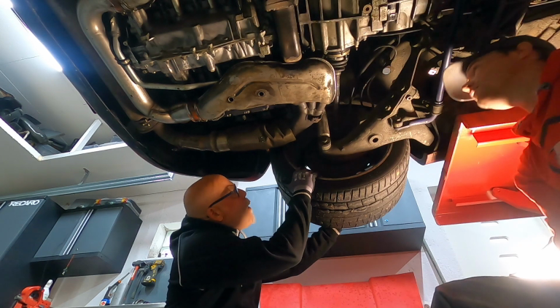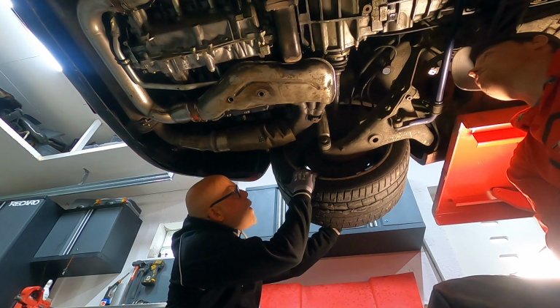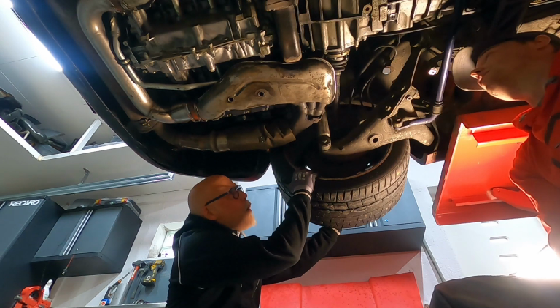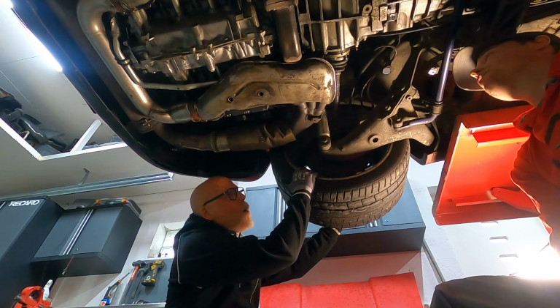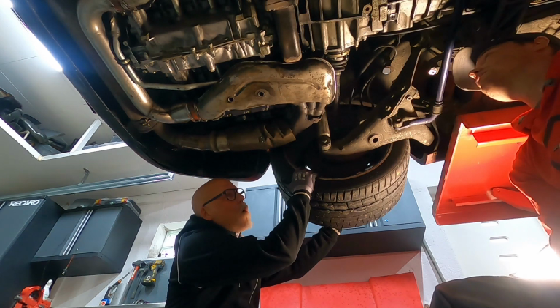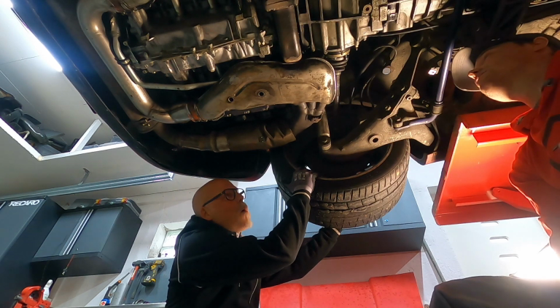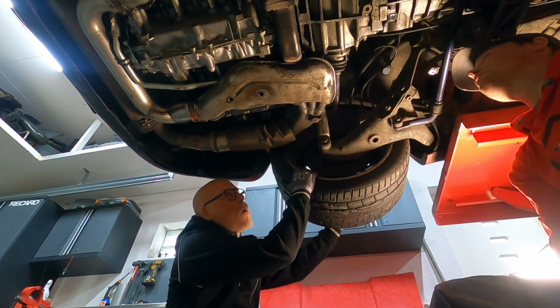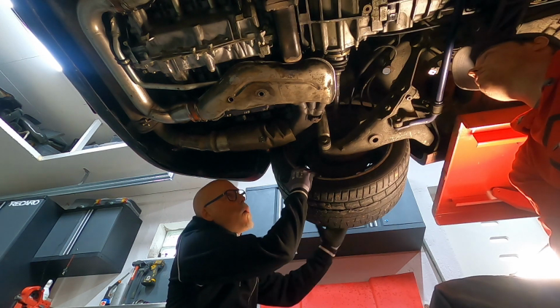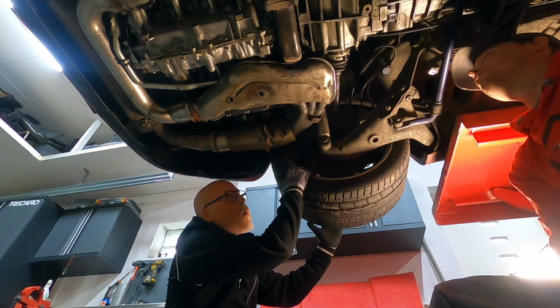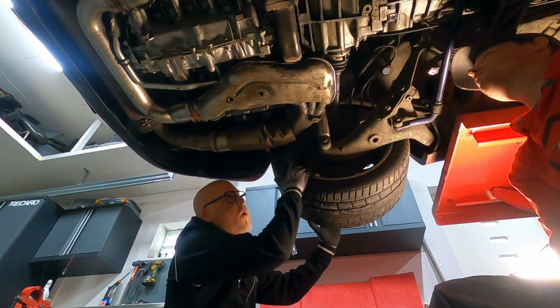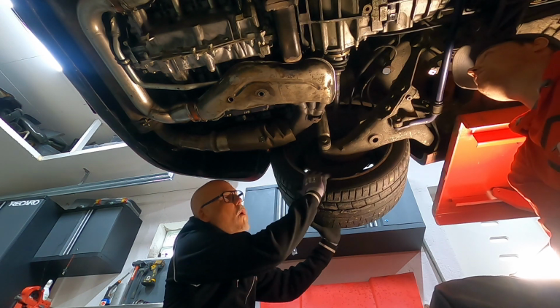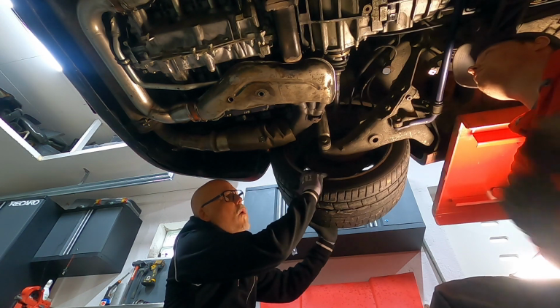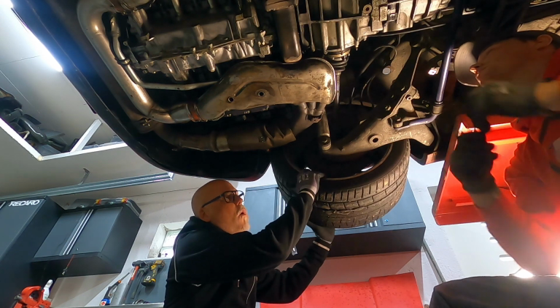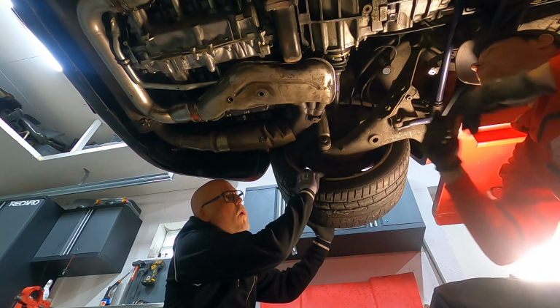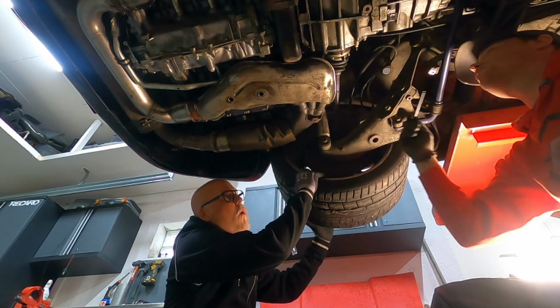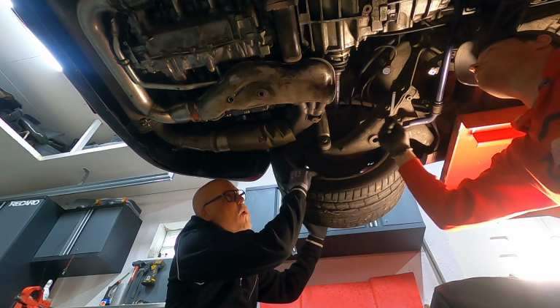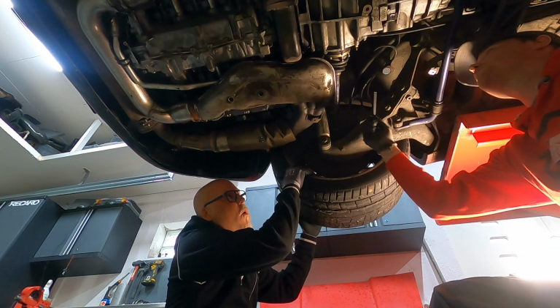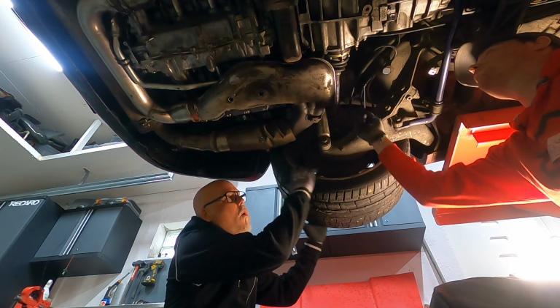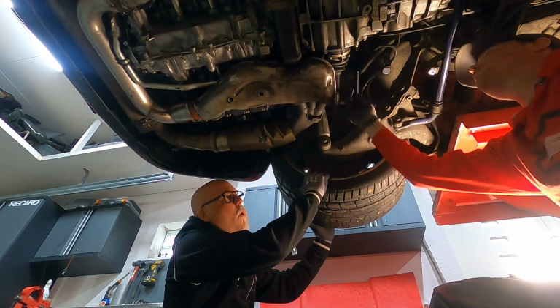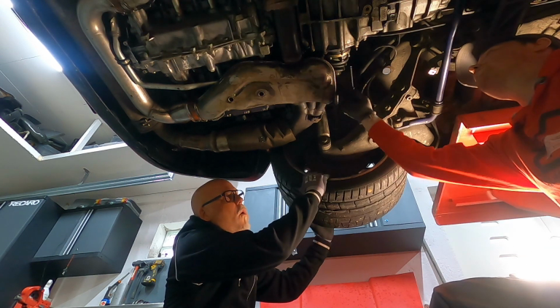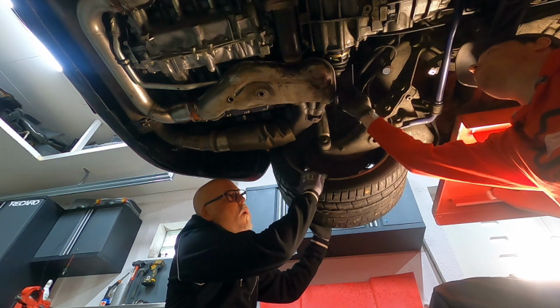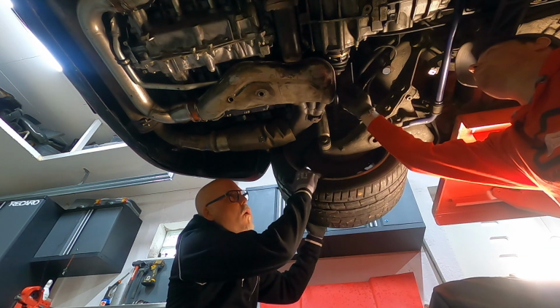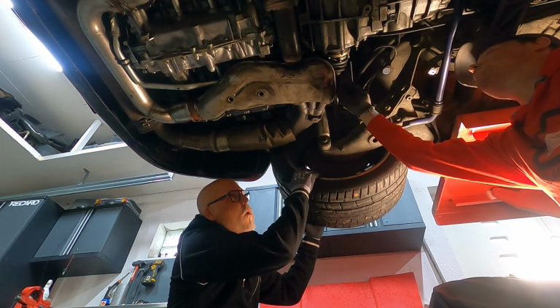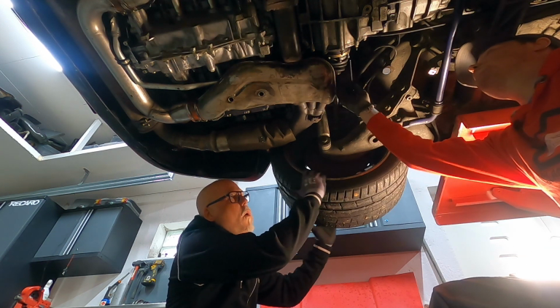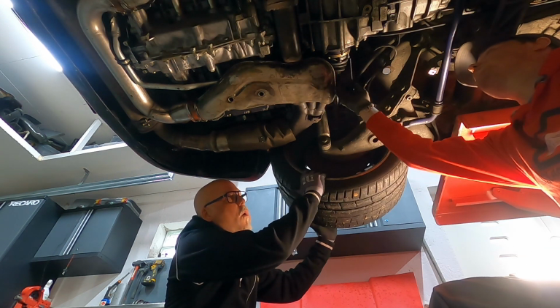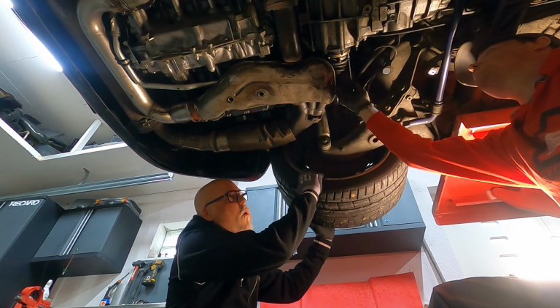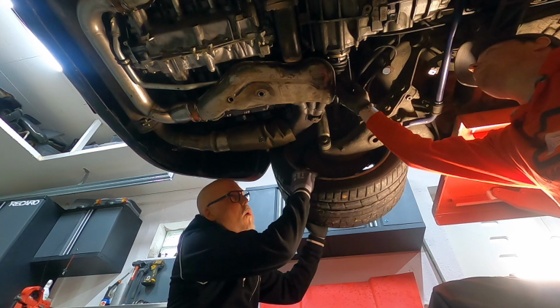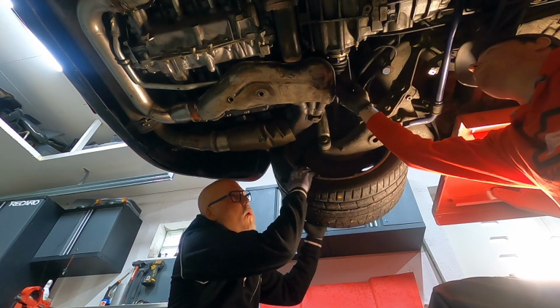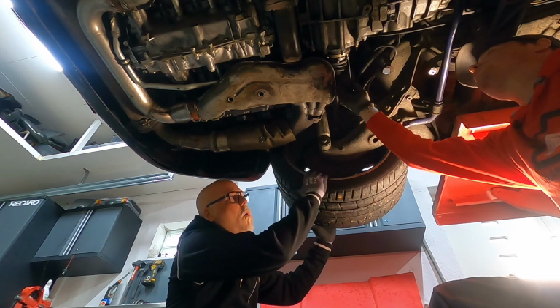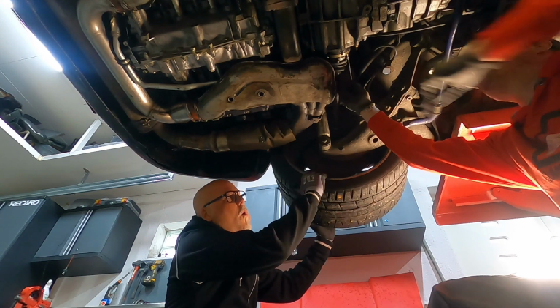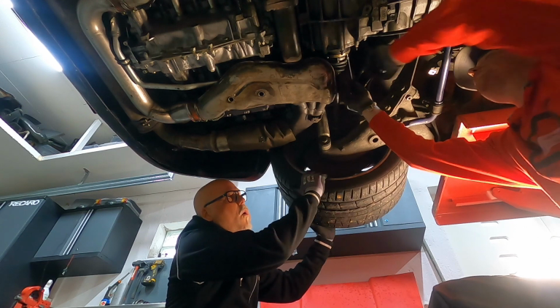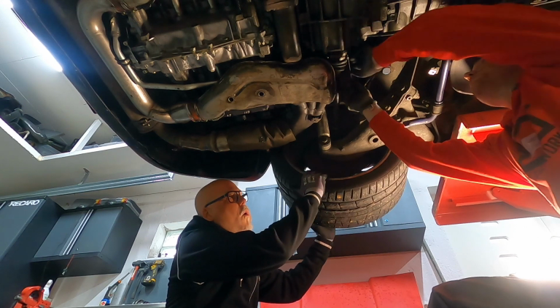If you can just turn a little bit — turn a little bit more, a little bit more — and that's good.